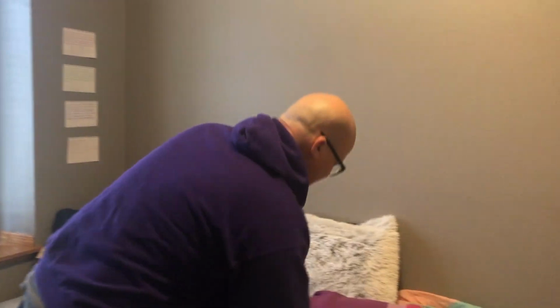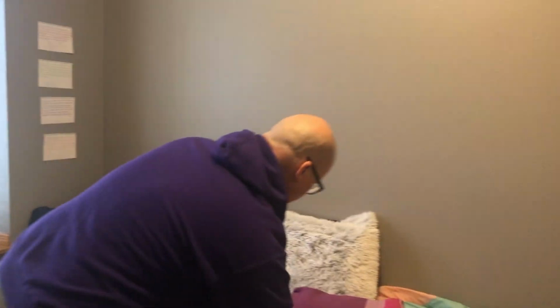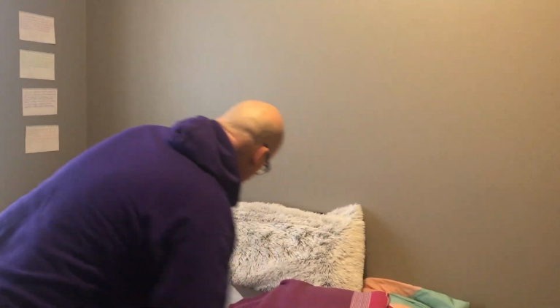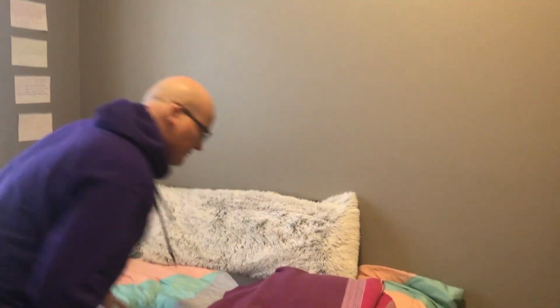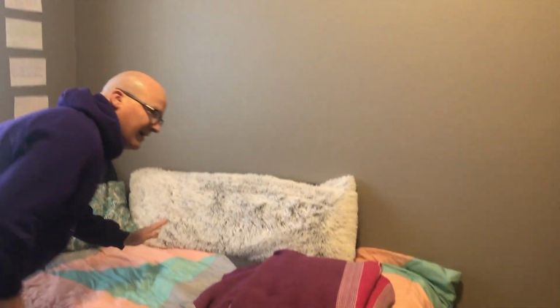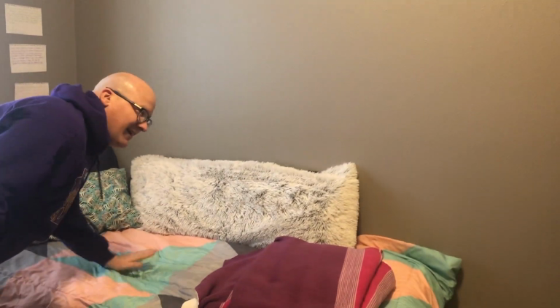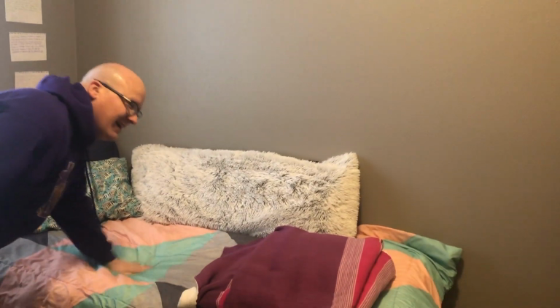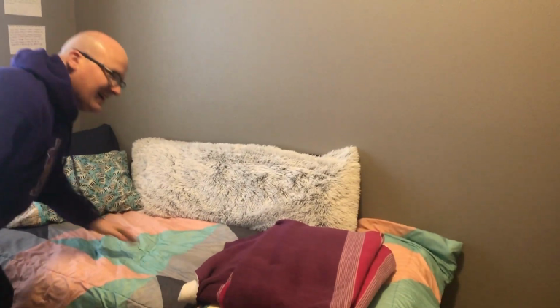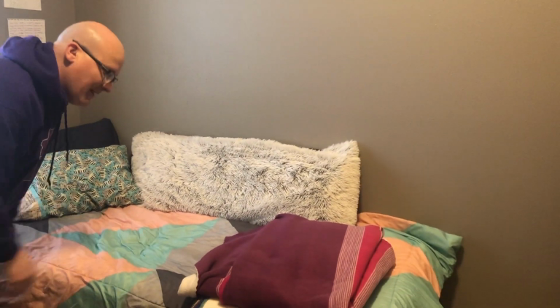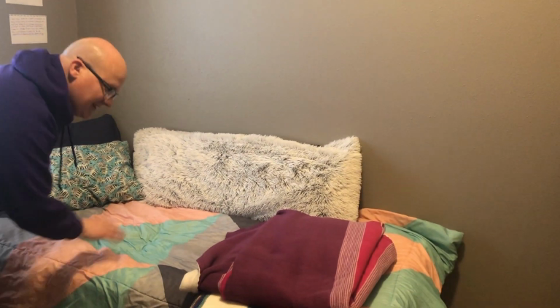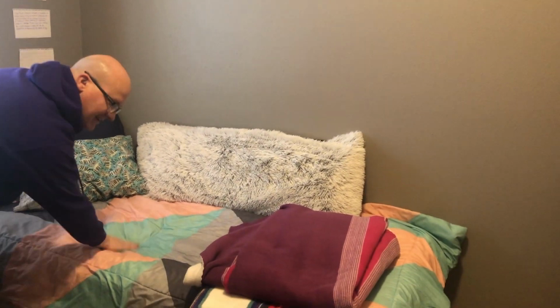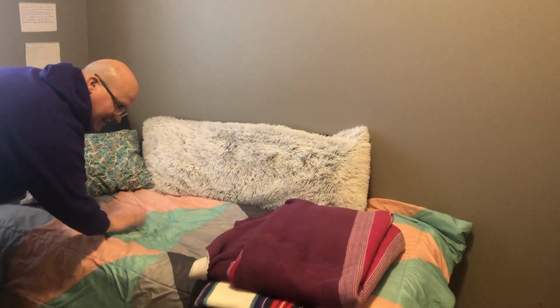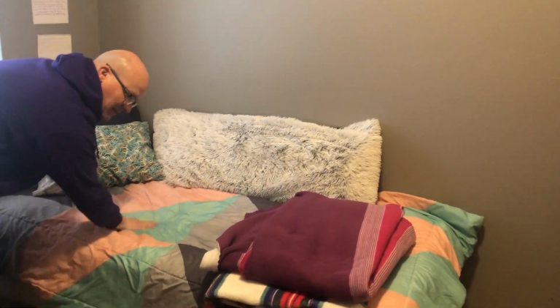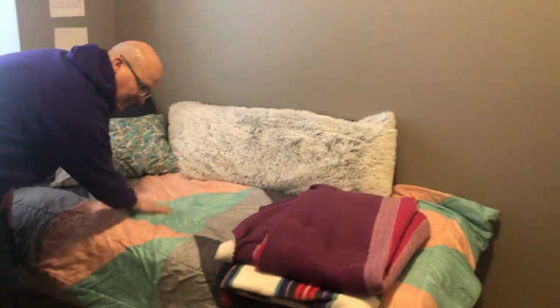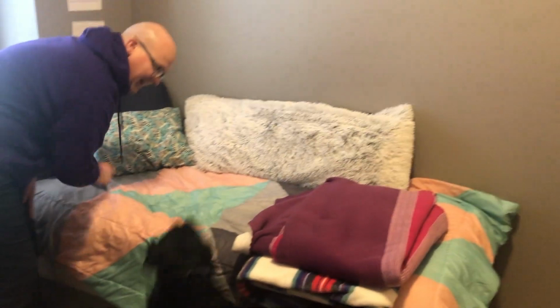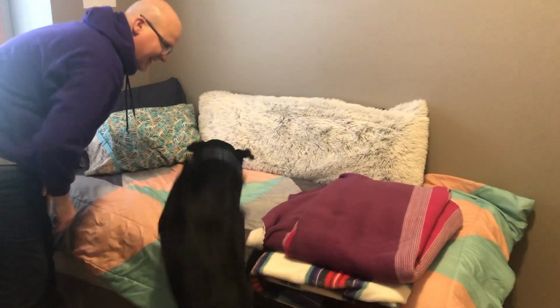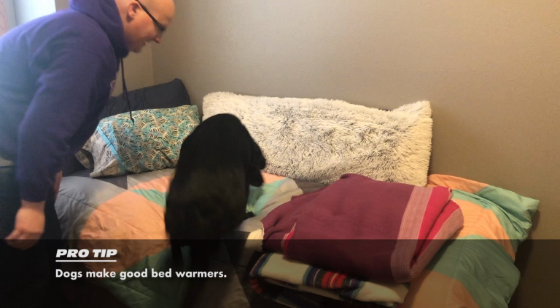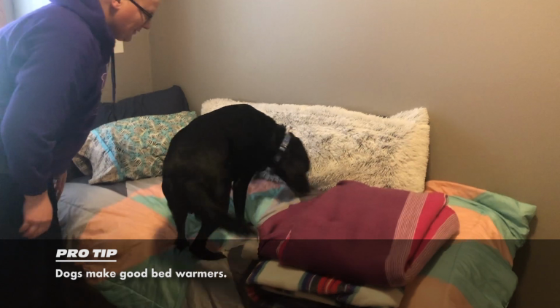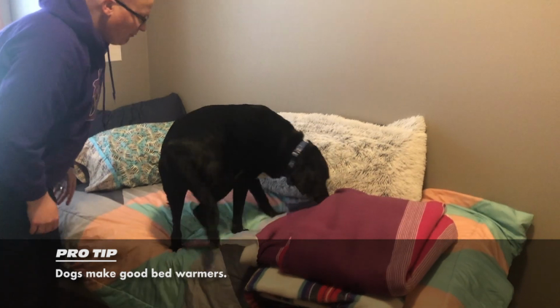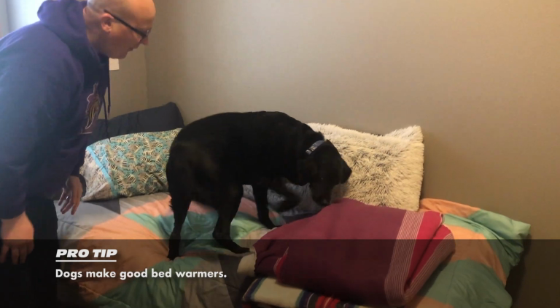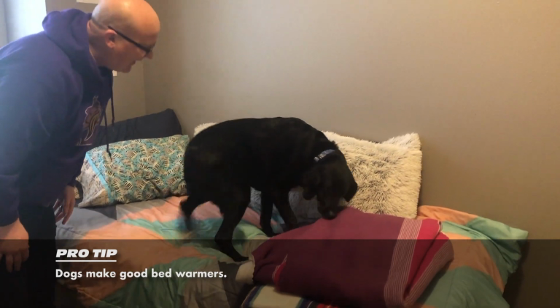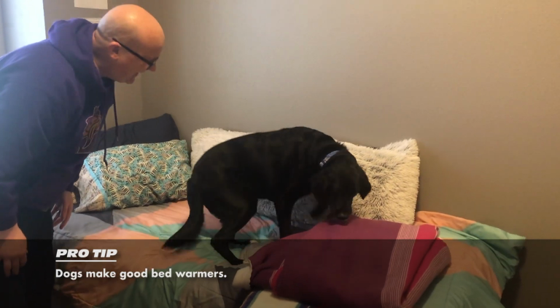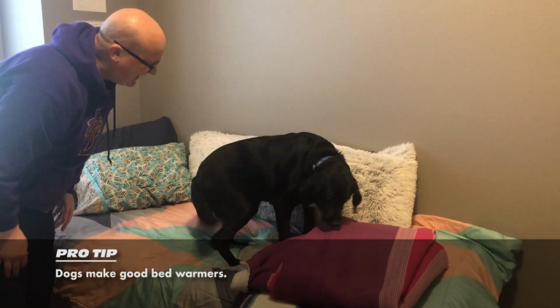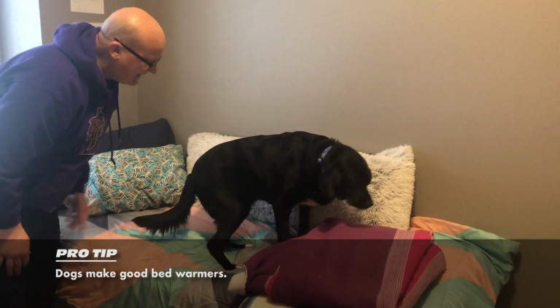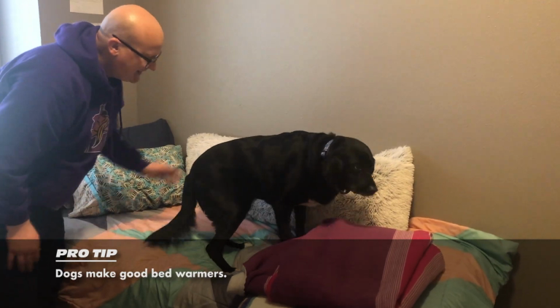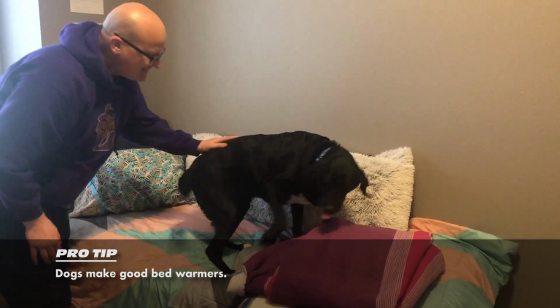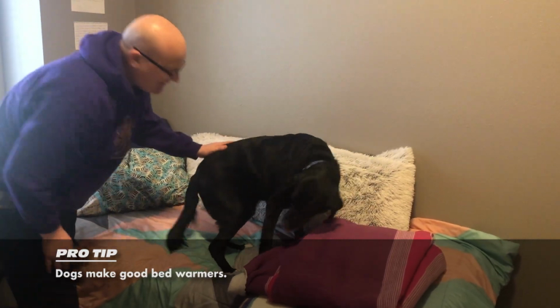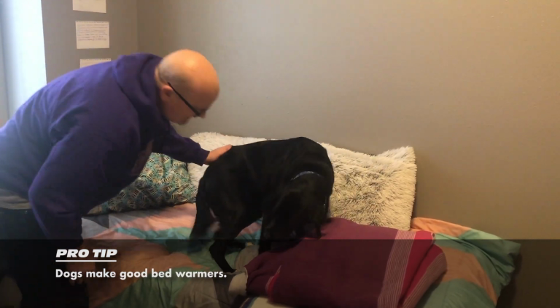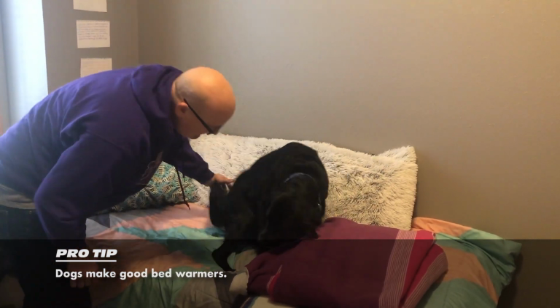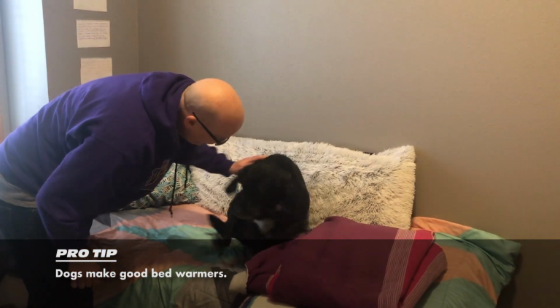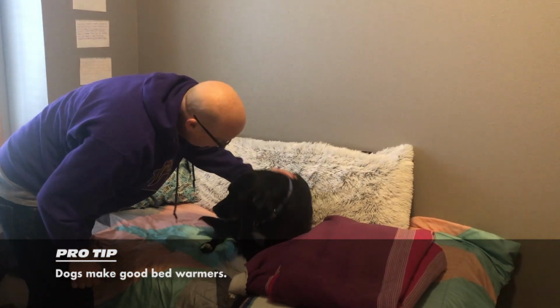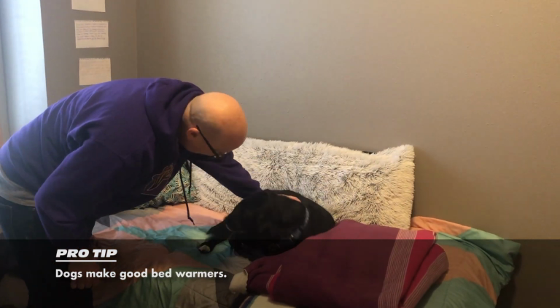Caspian, come here, come up on the bed. Good boy. So Caspian can lay down.